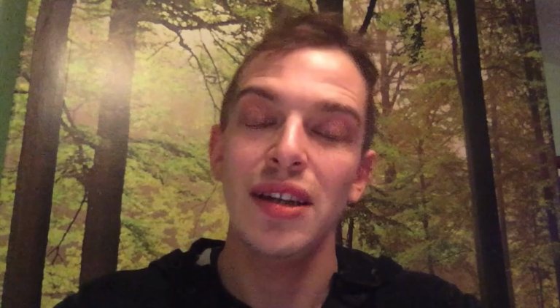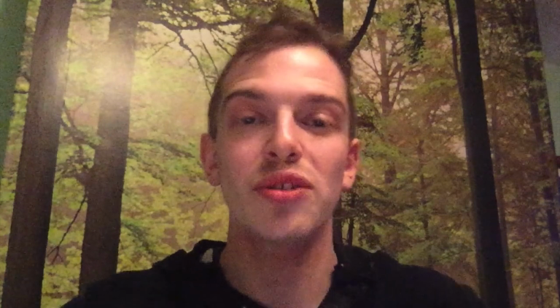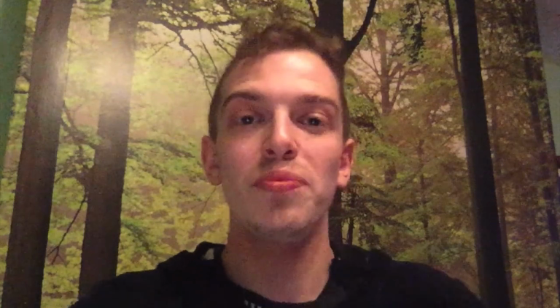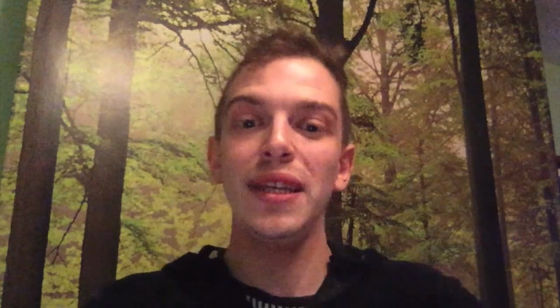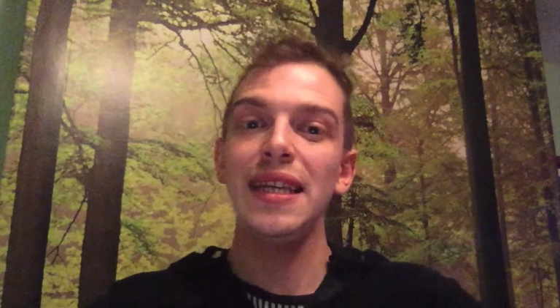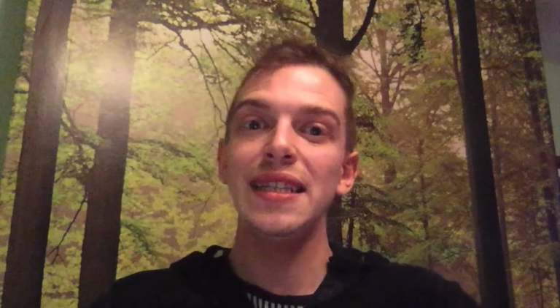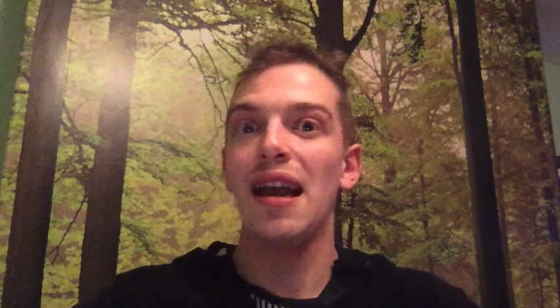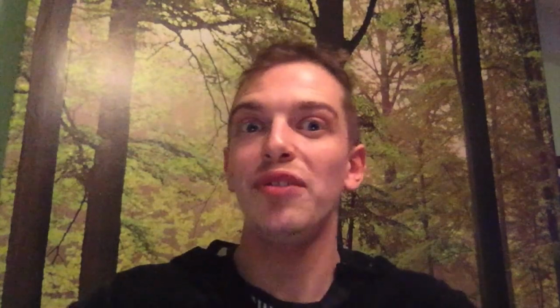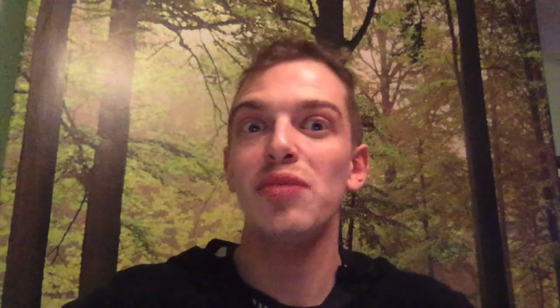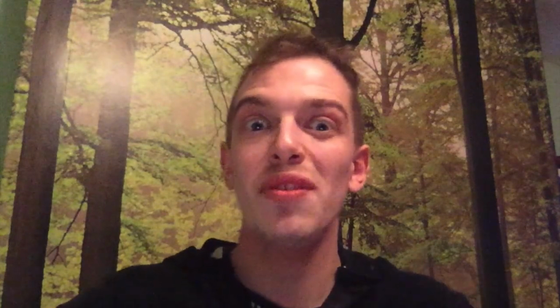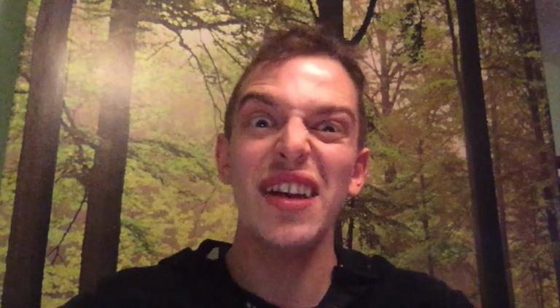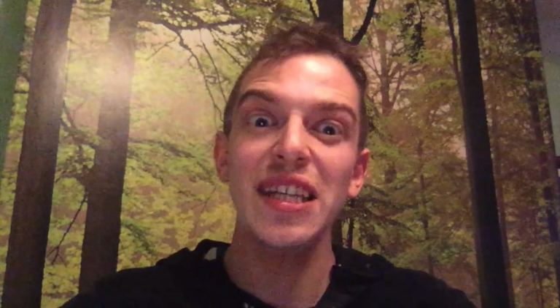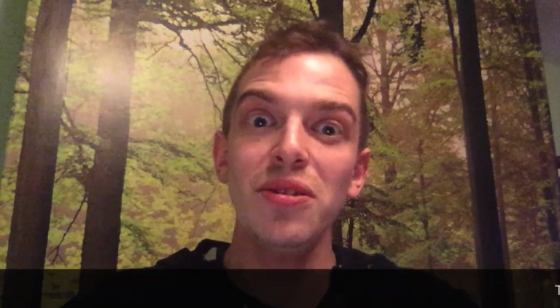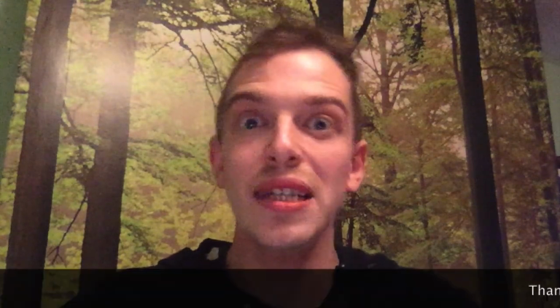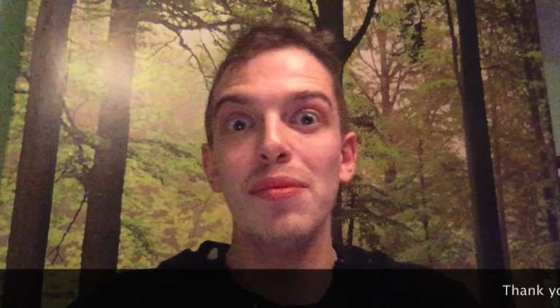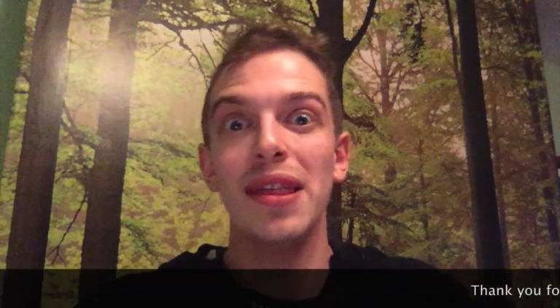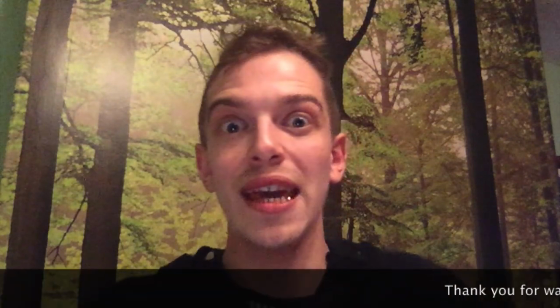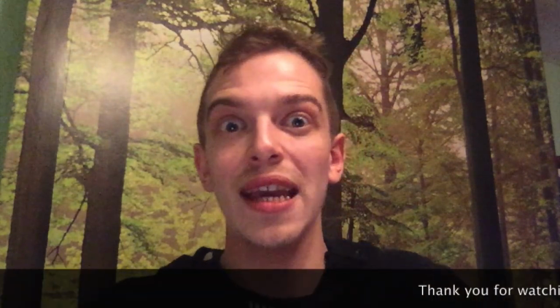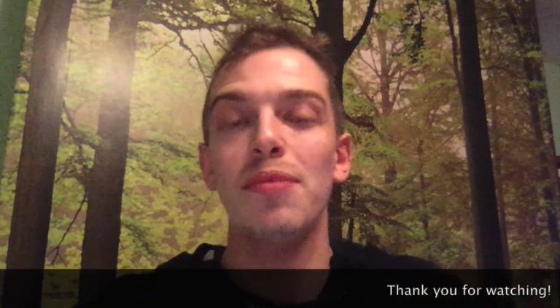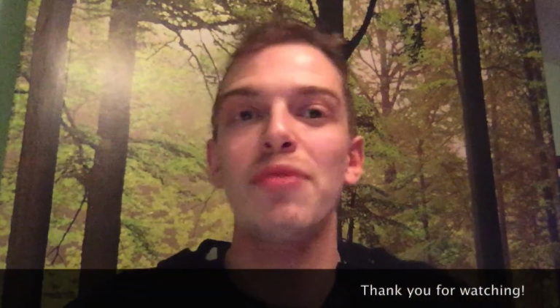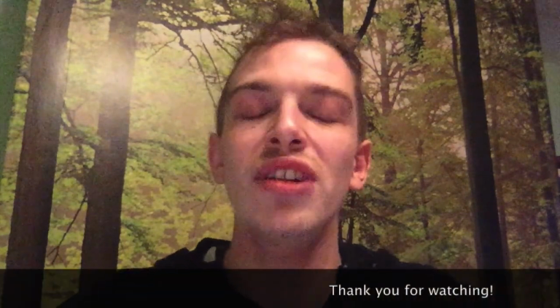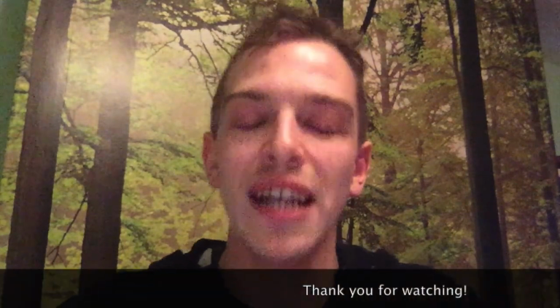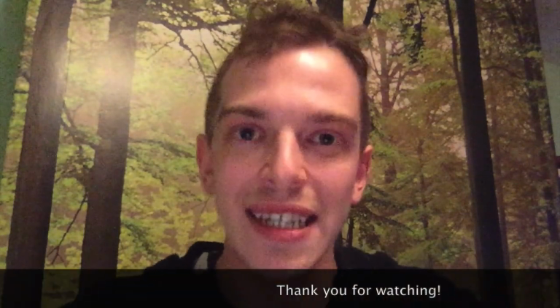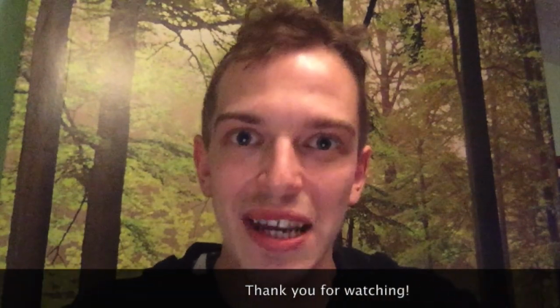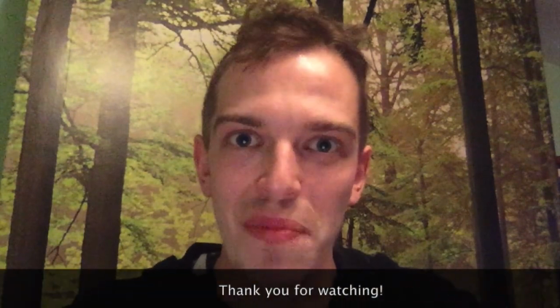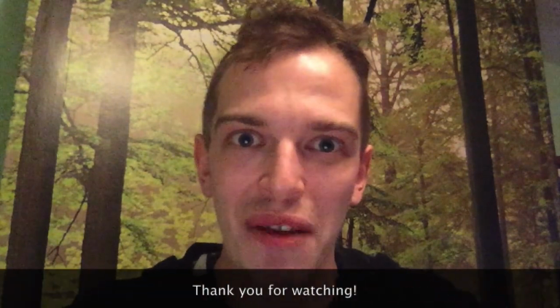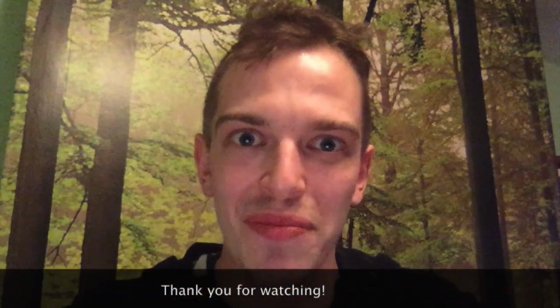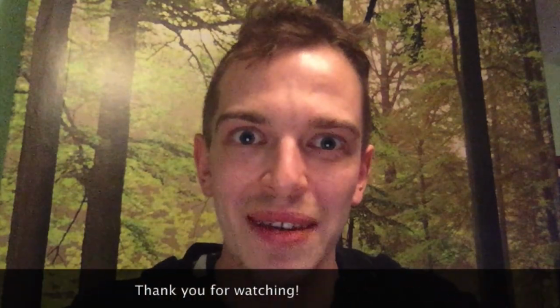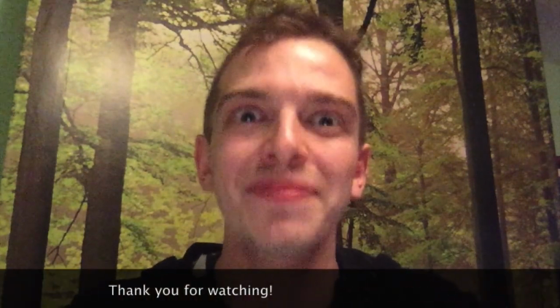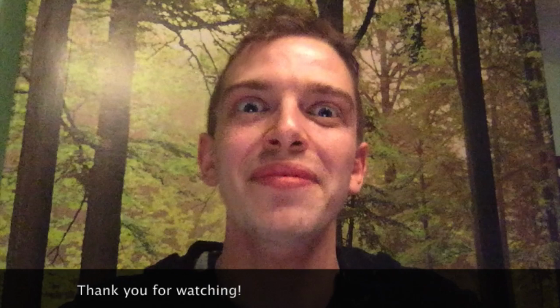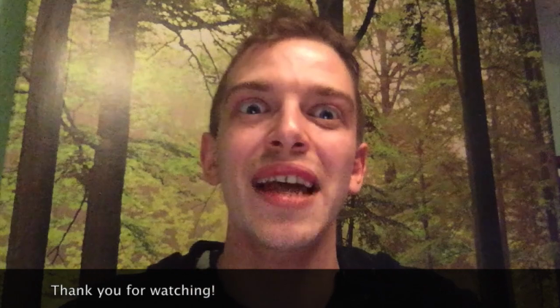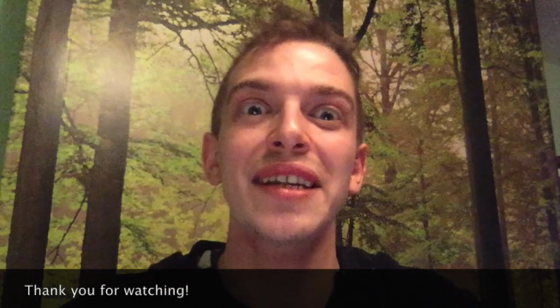So please have a look at my wee video, tell me what you think and it'd be really nice to hear back from you. Thanks.